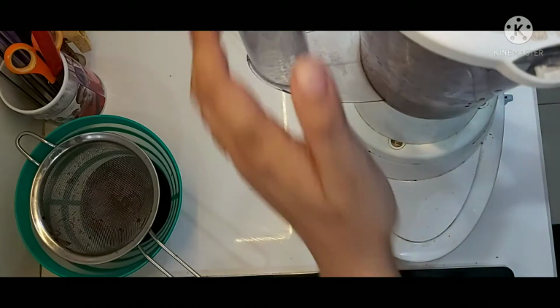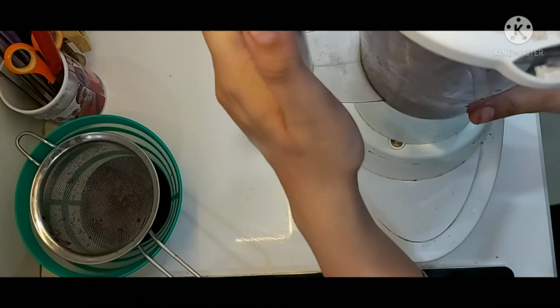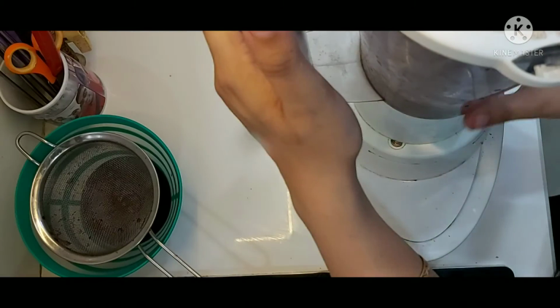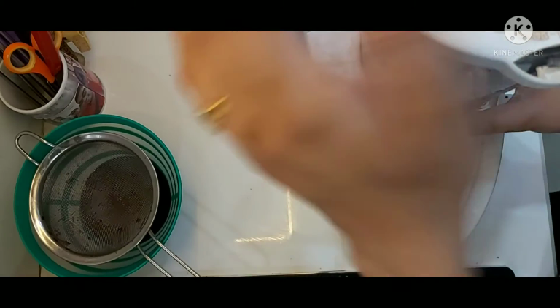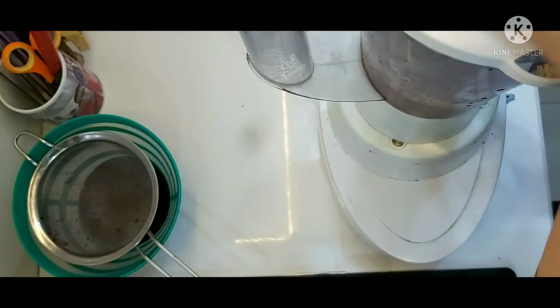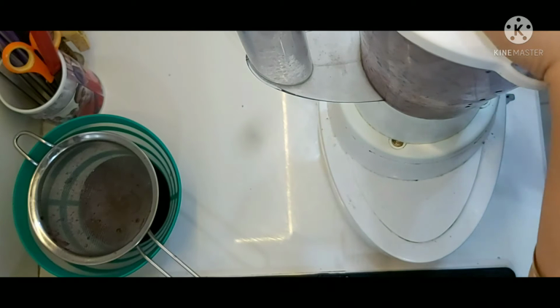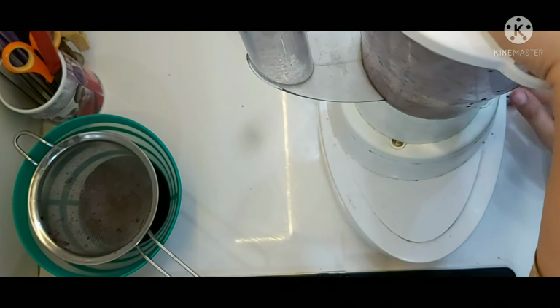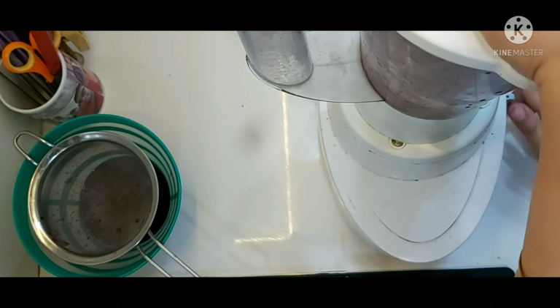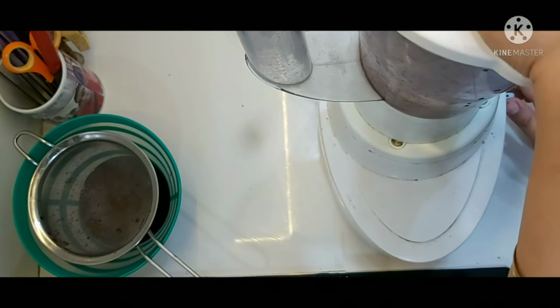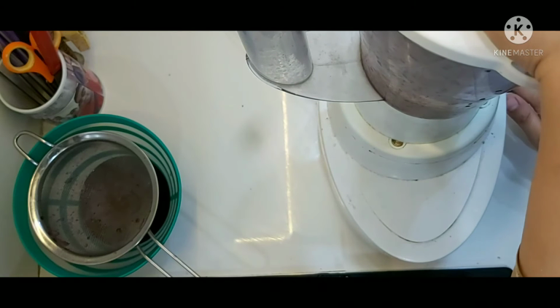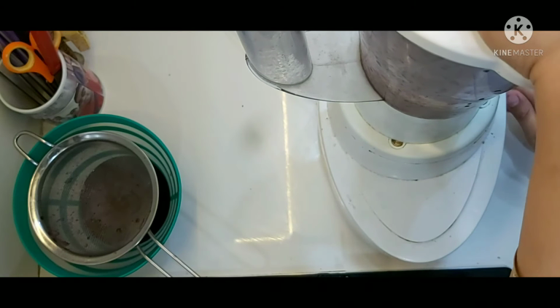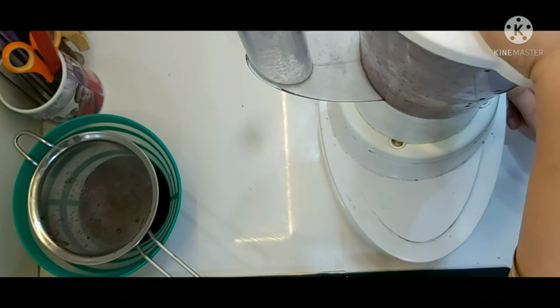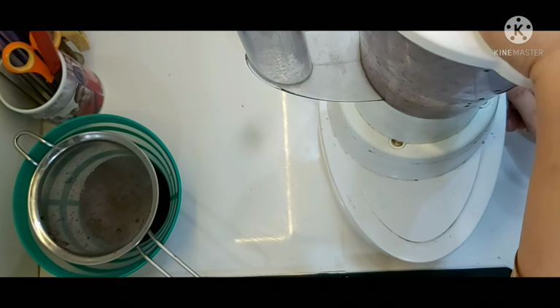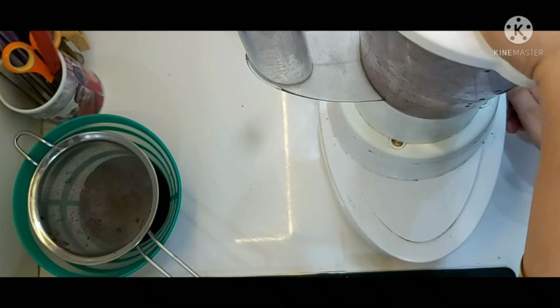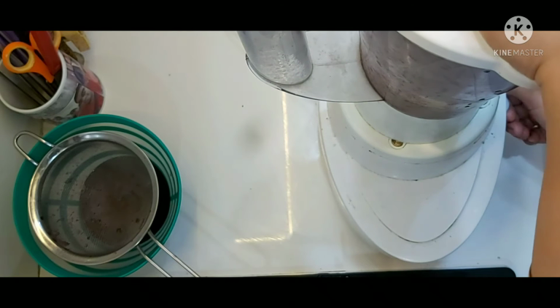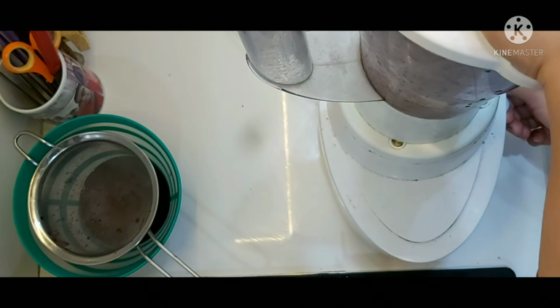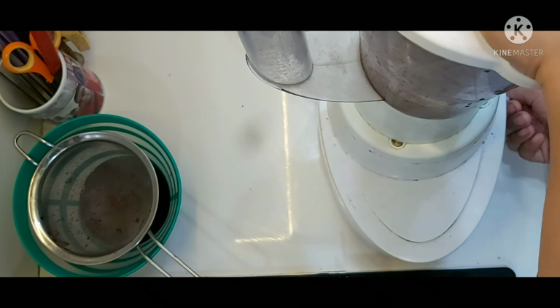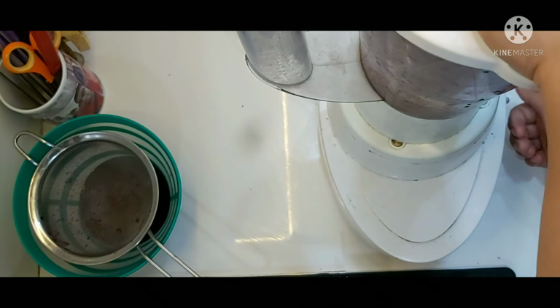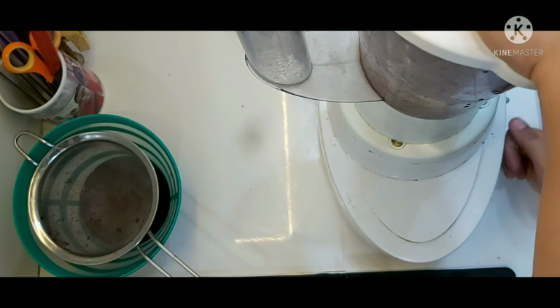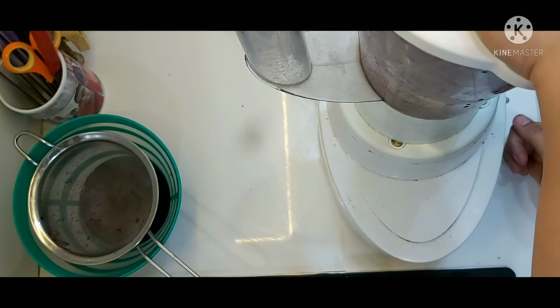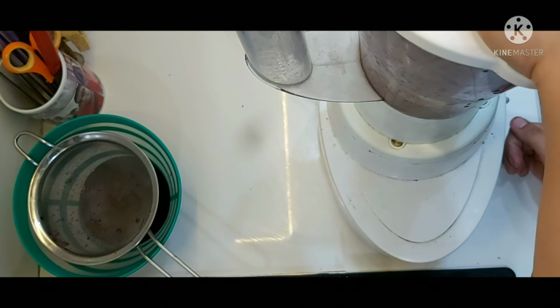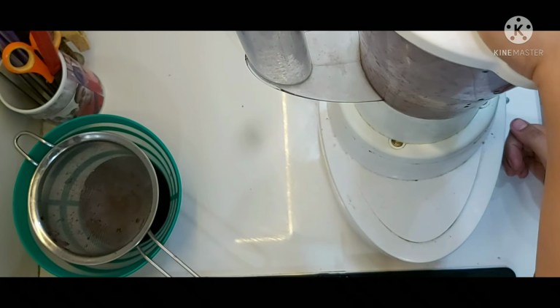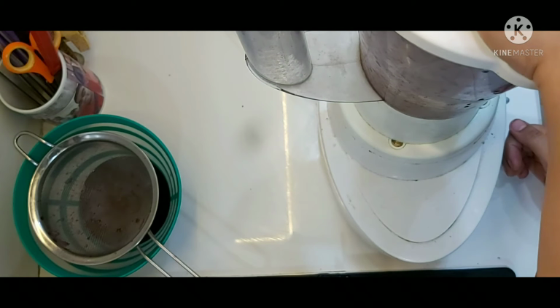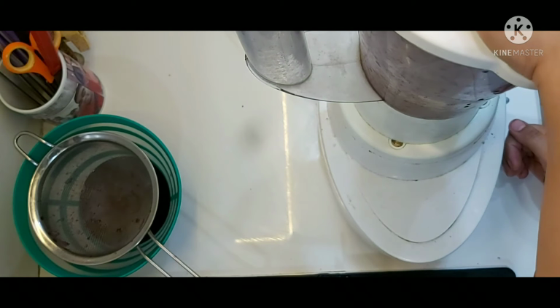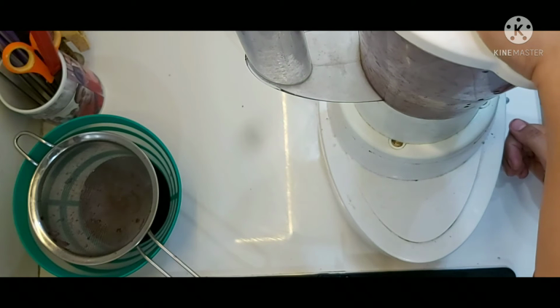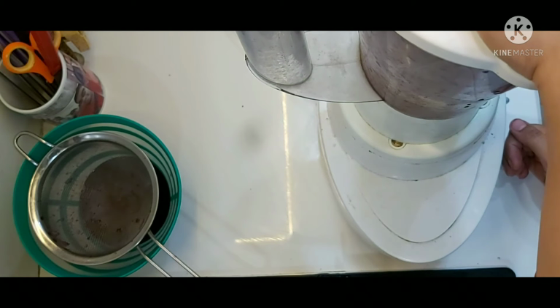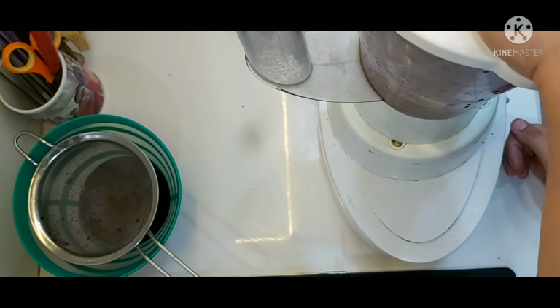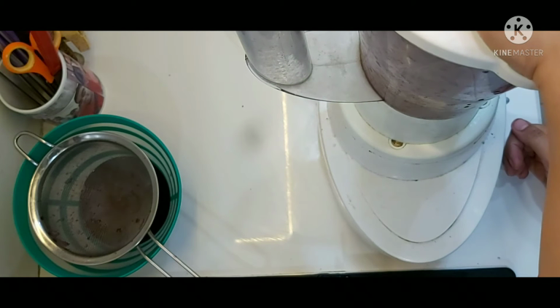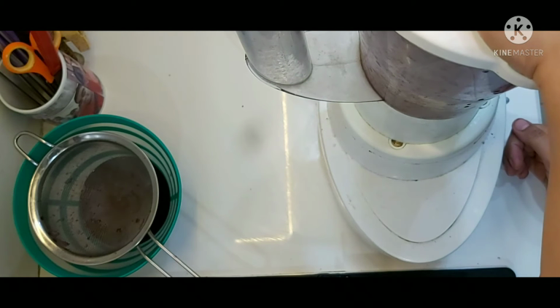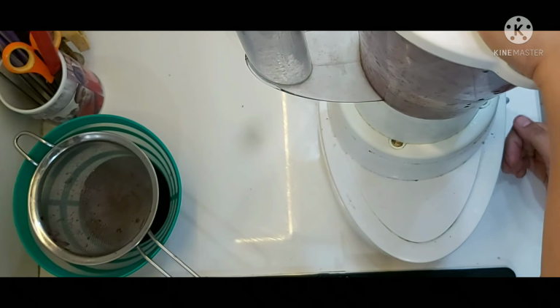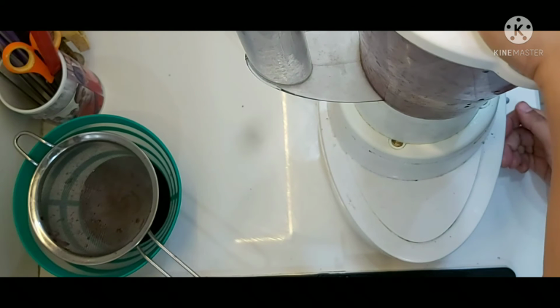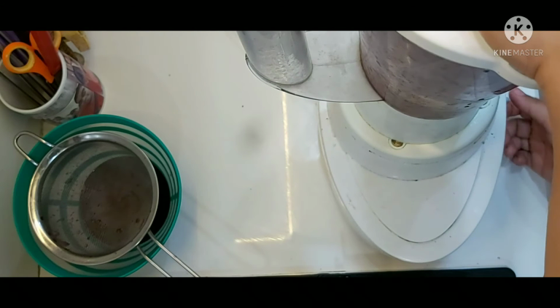Grind the beetroot pieces to make a very smooth puree. You don't need to add any water — just make a thick puree.